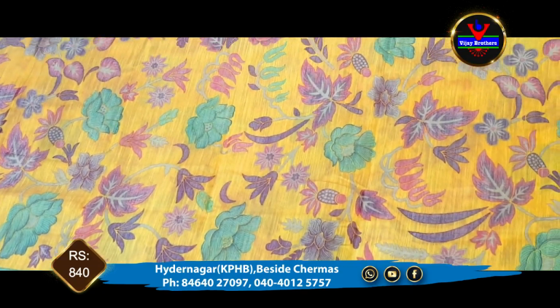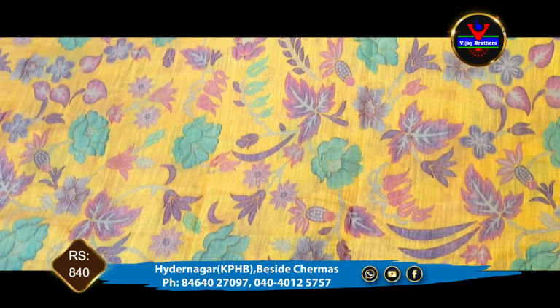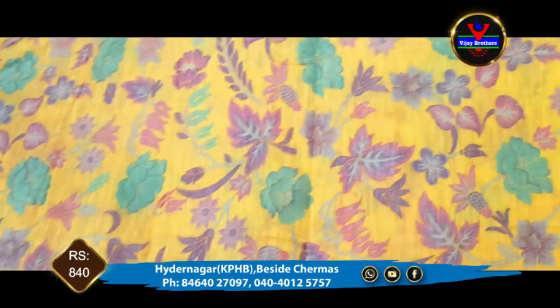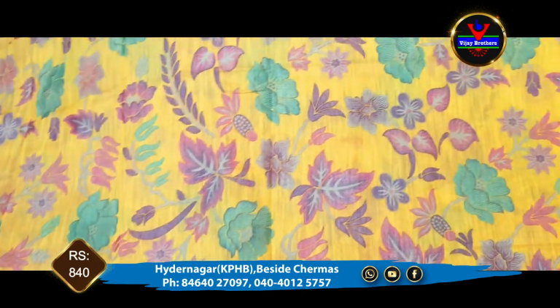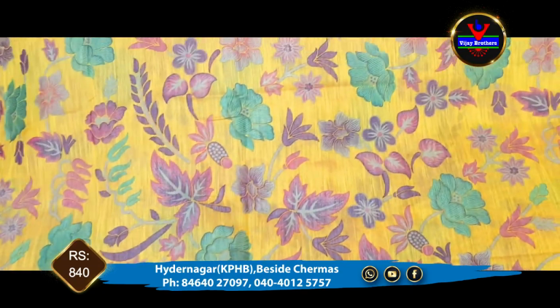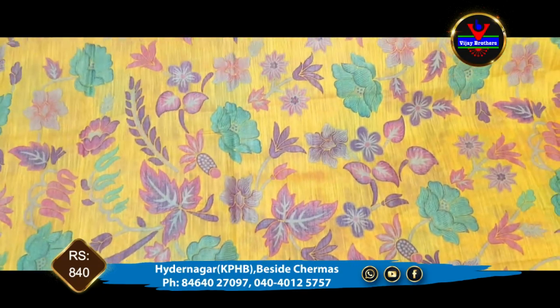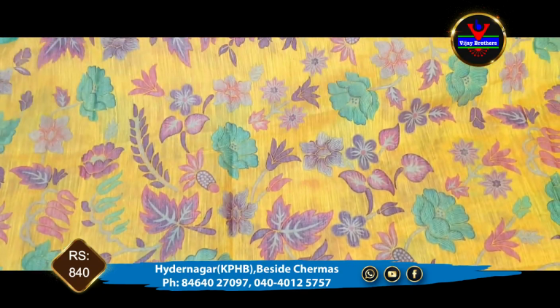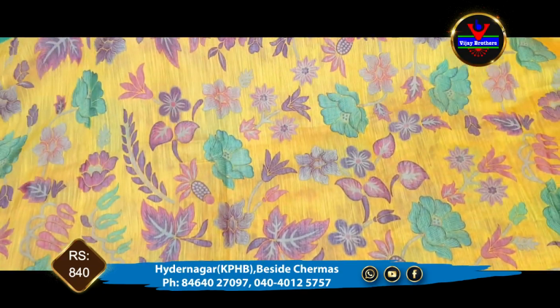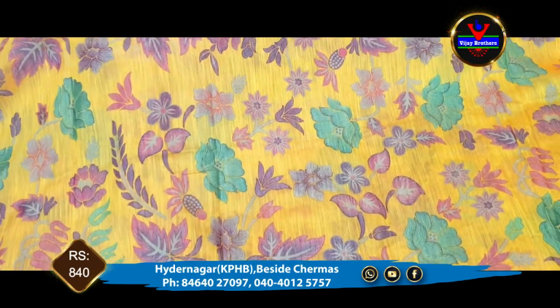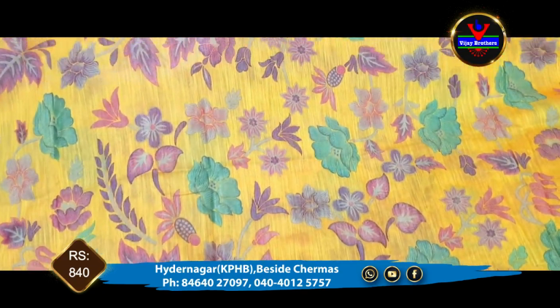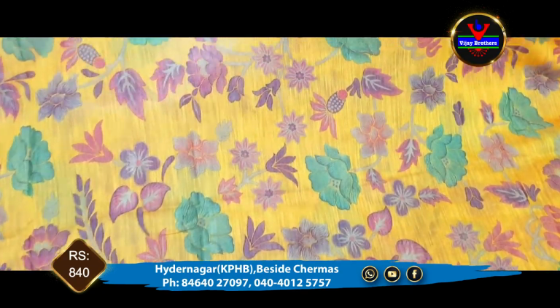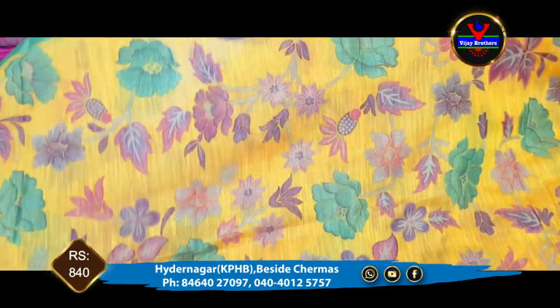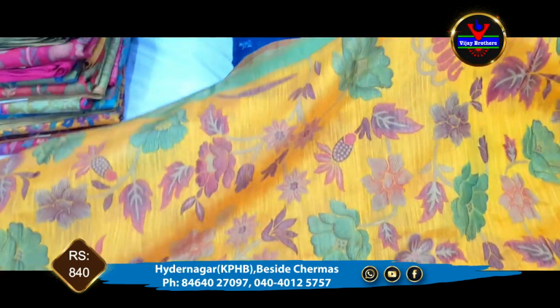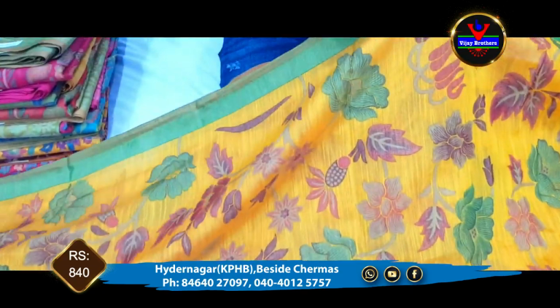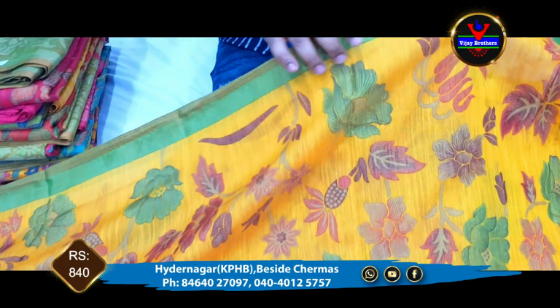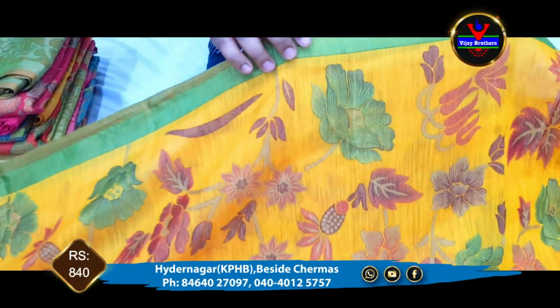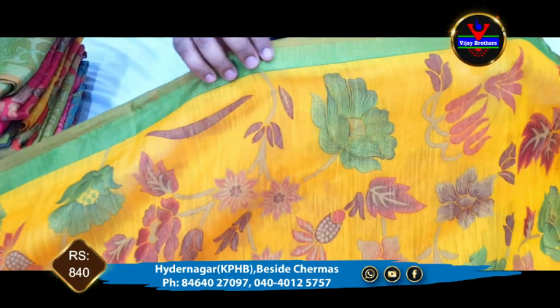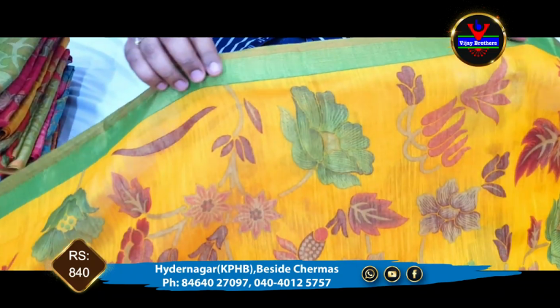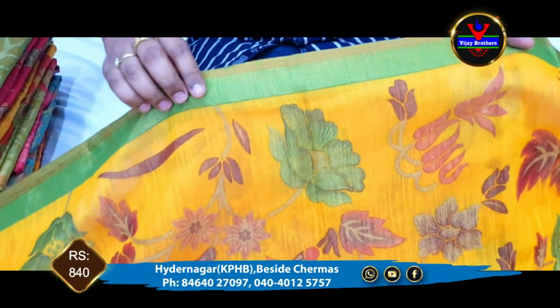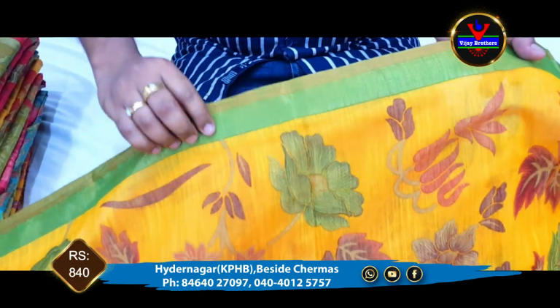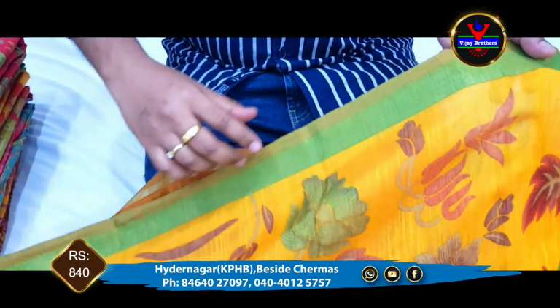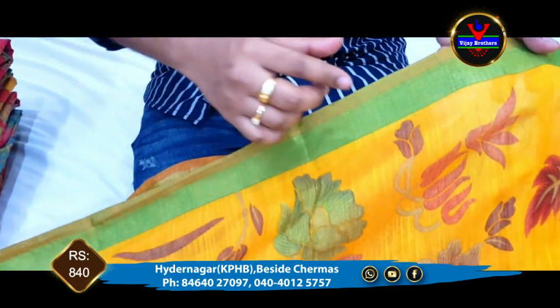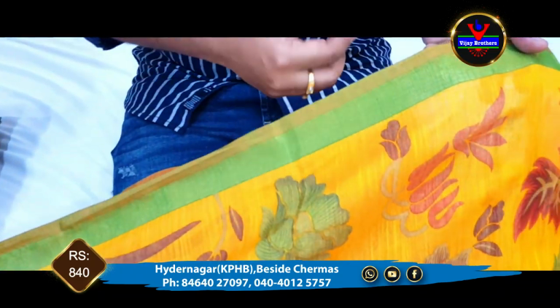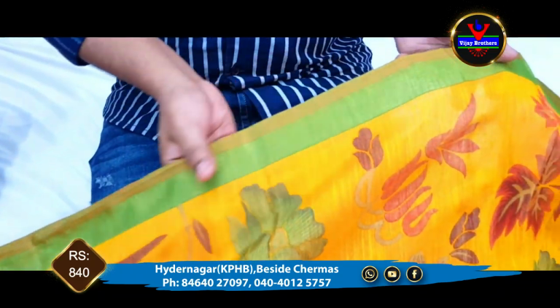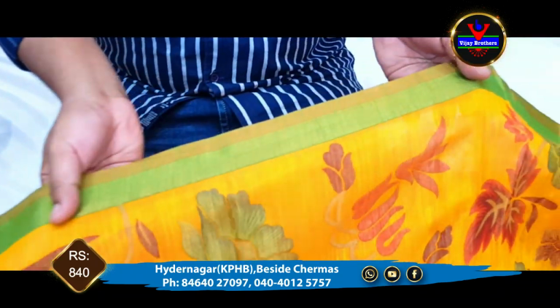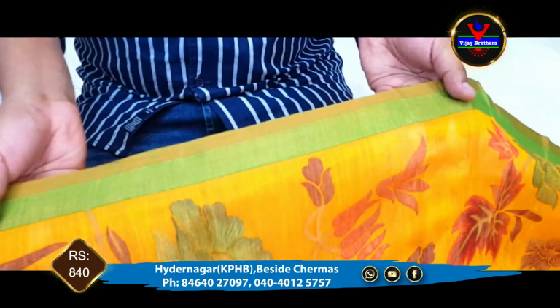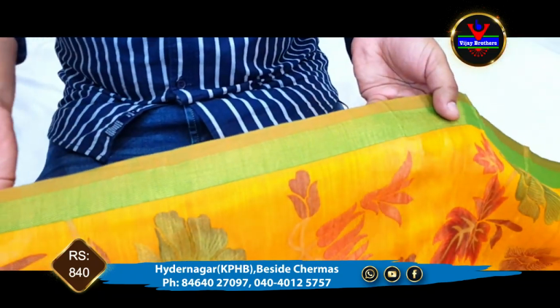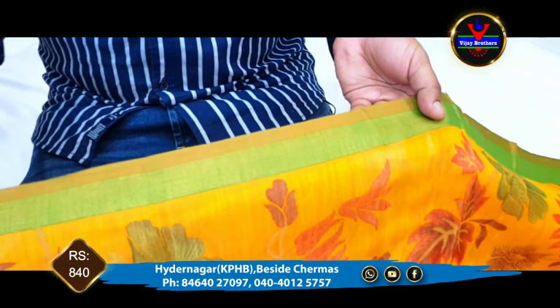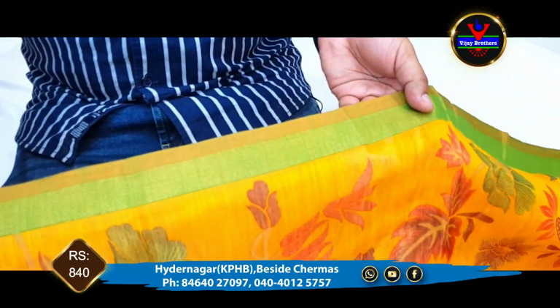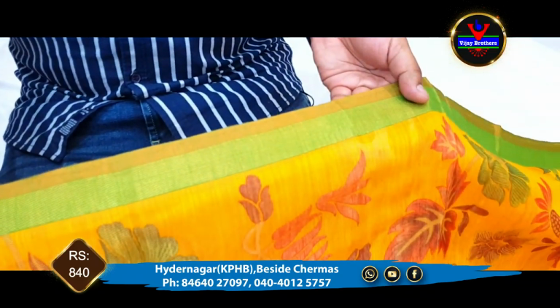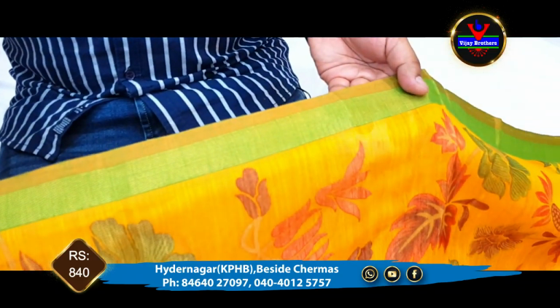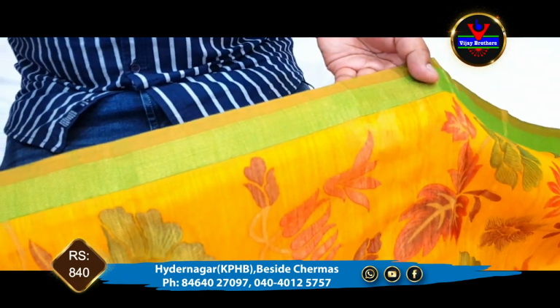We have a pineapple border design to show you. We also have a contrast color and green color combination to present.